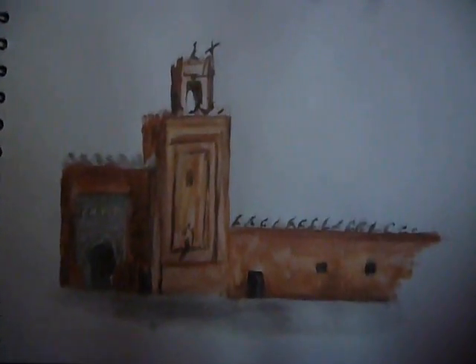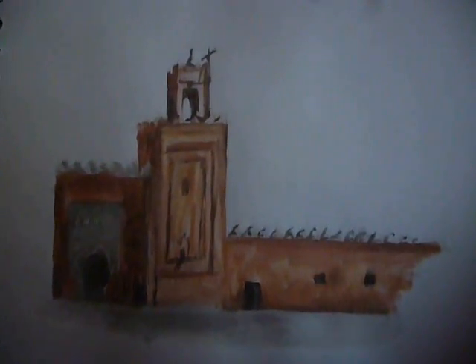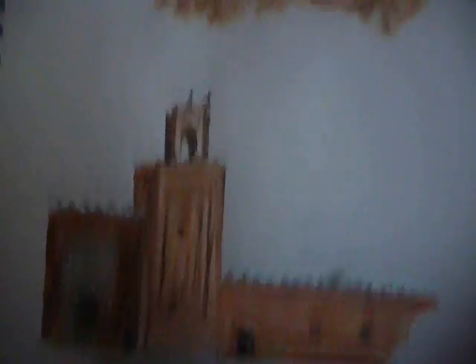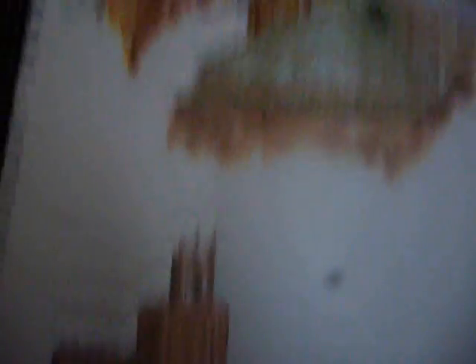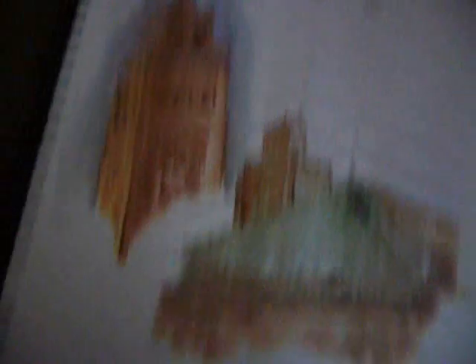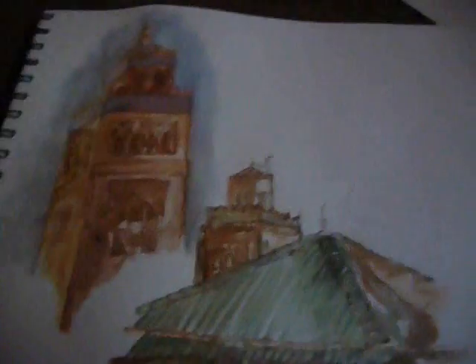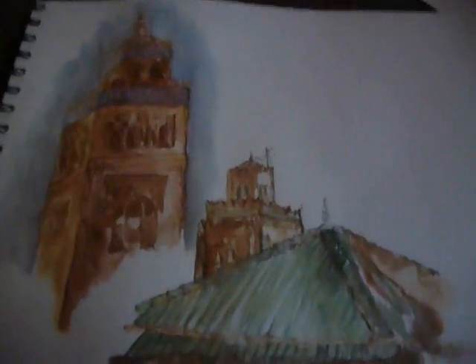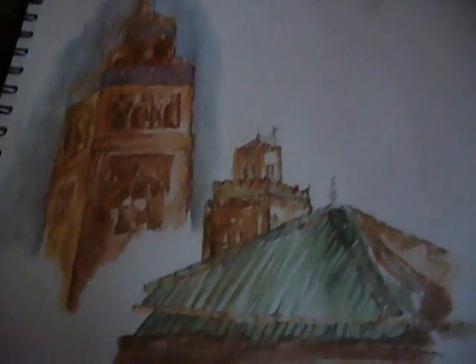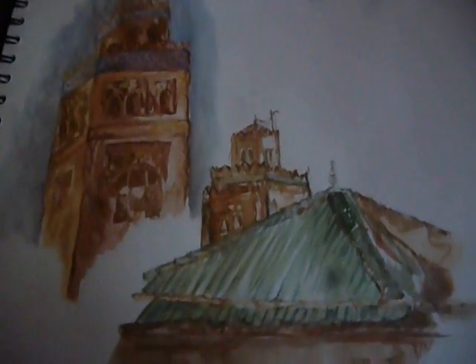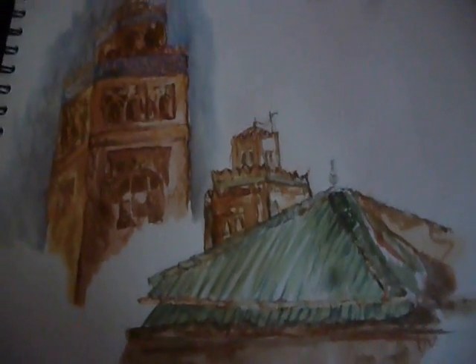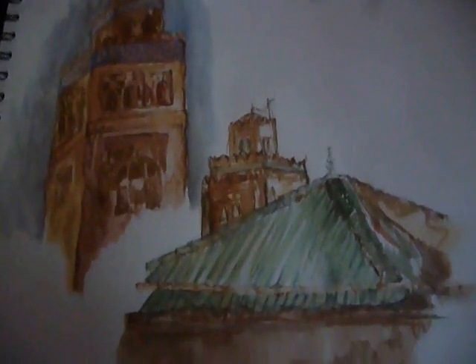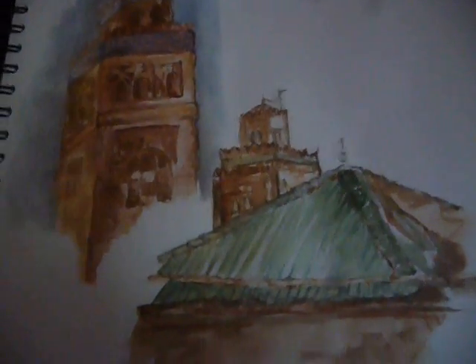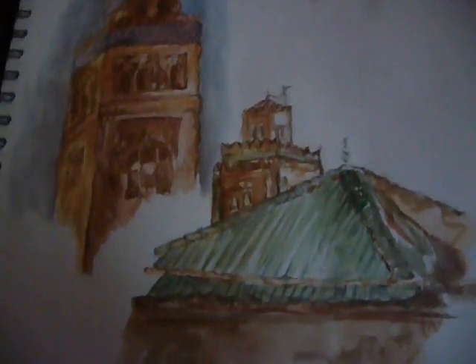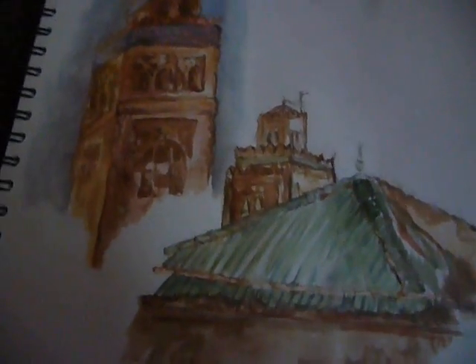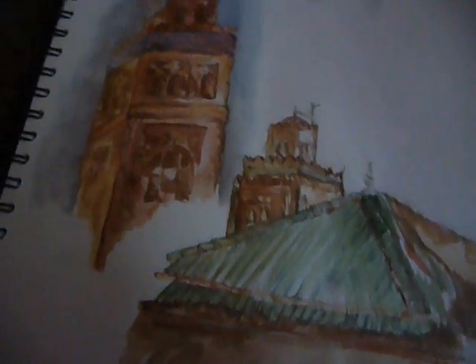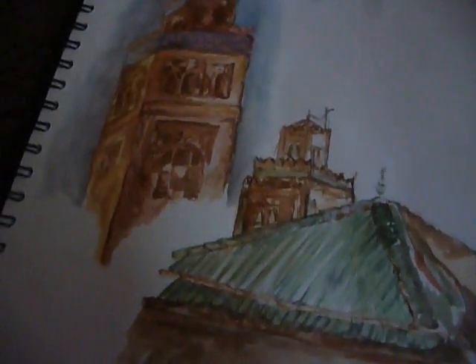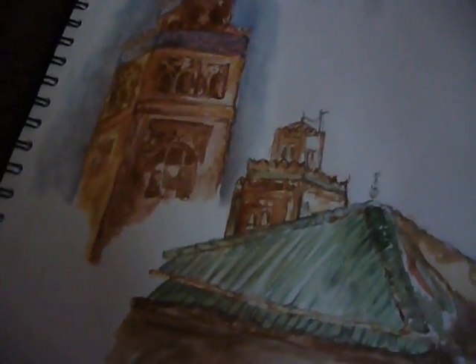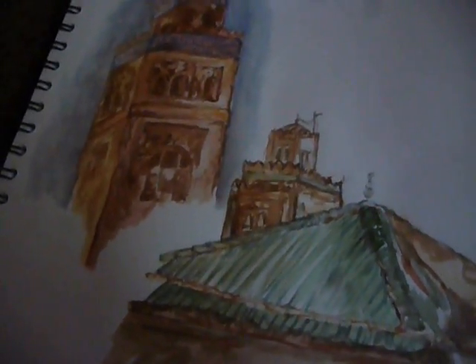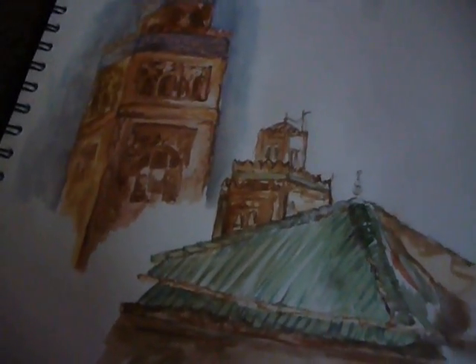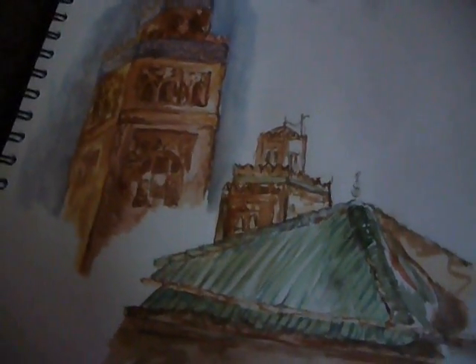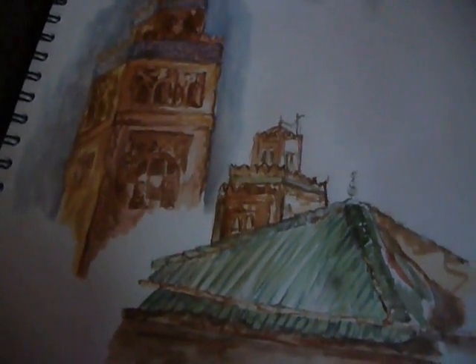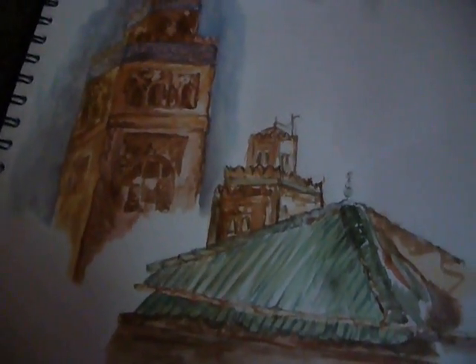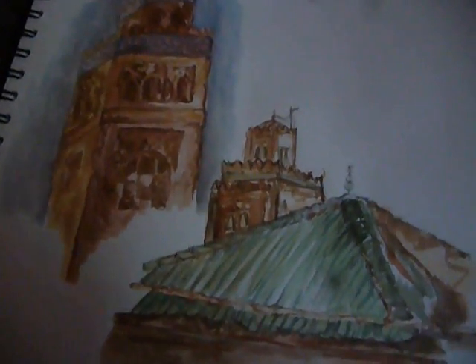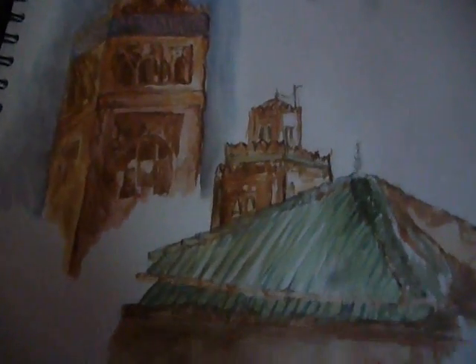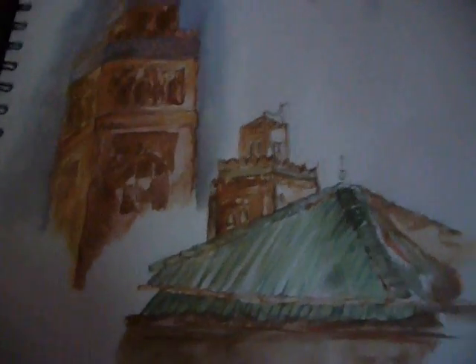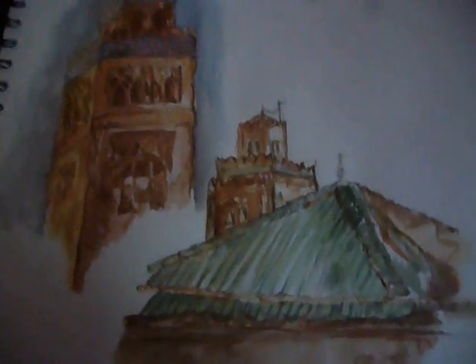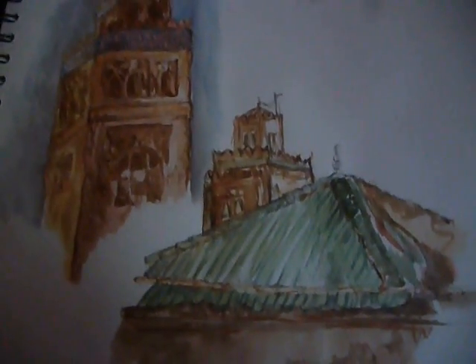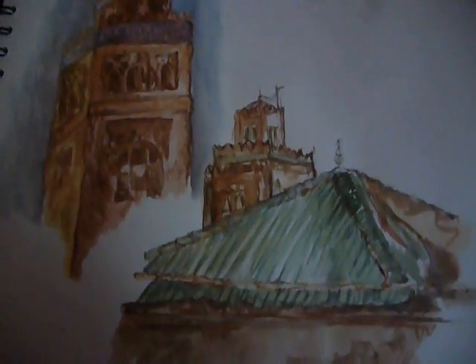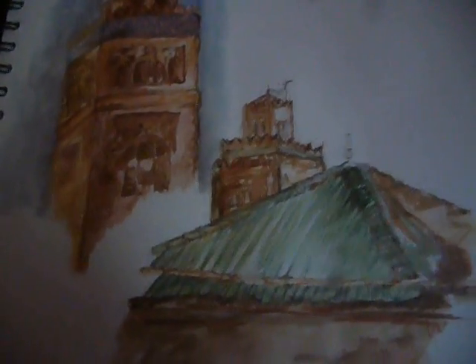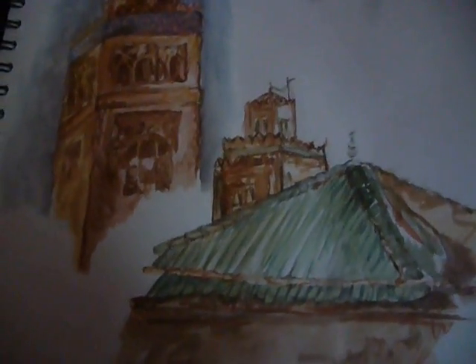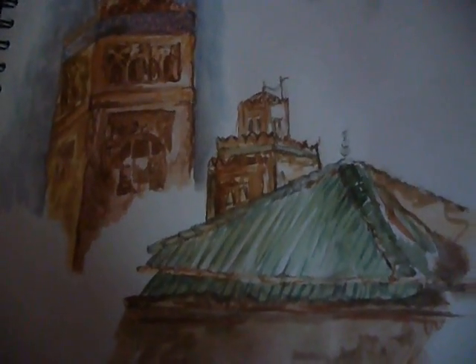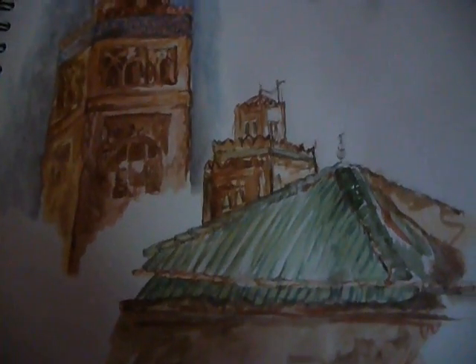These are just some that I did today and they are all buildings in Morocco. So yeah, bye!